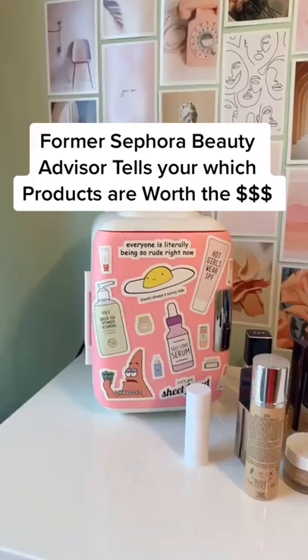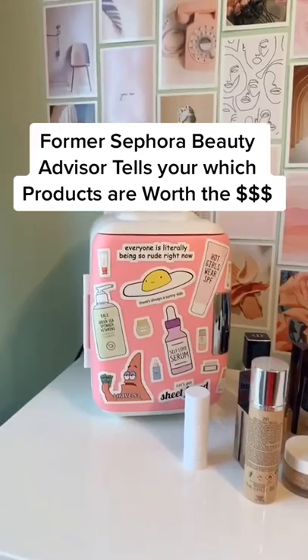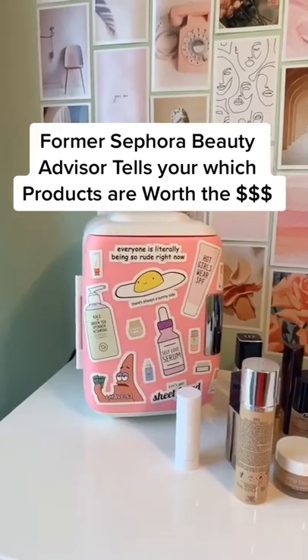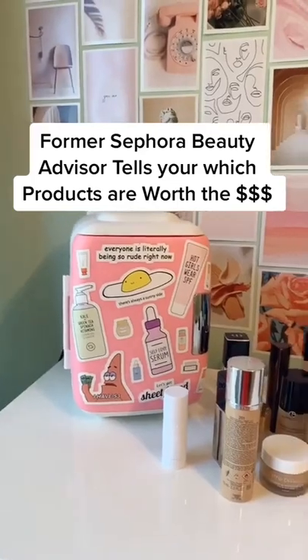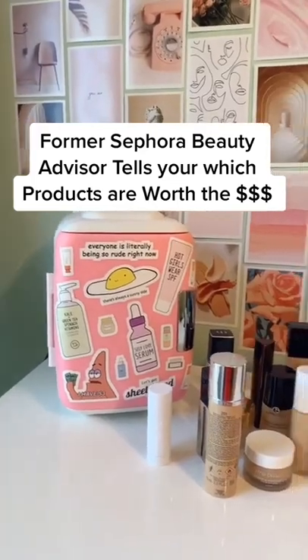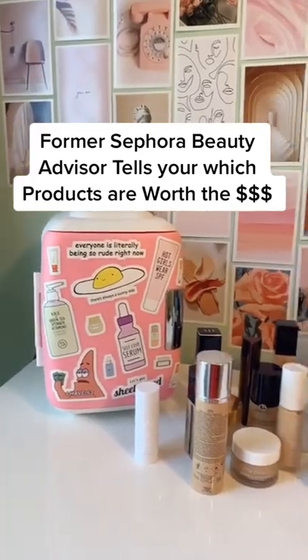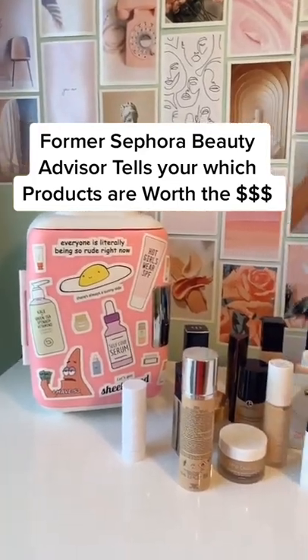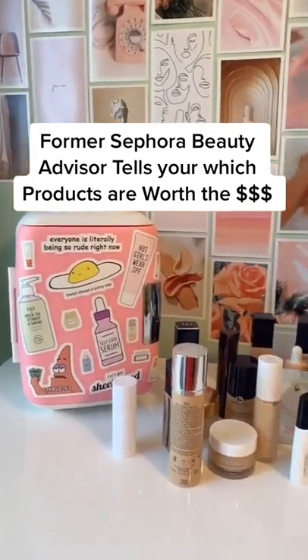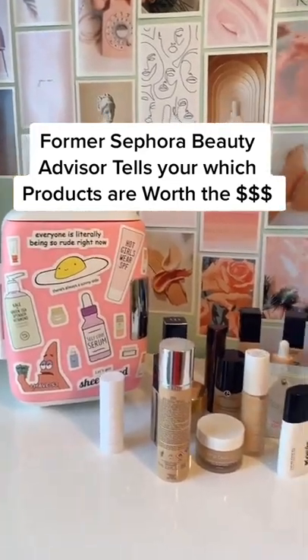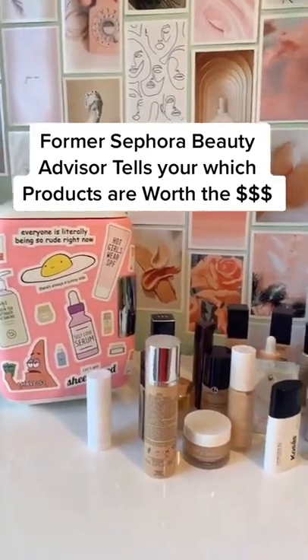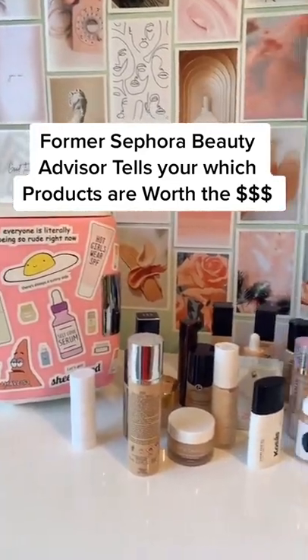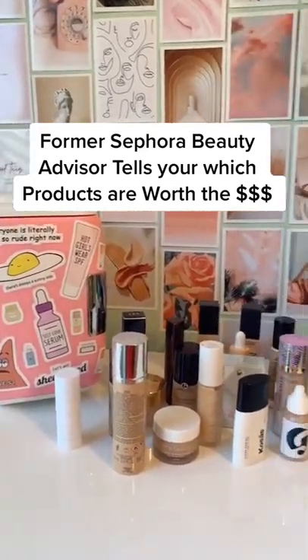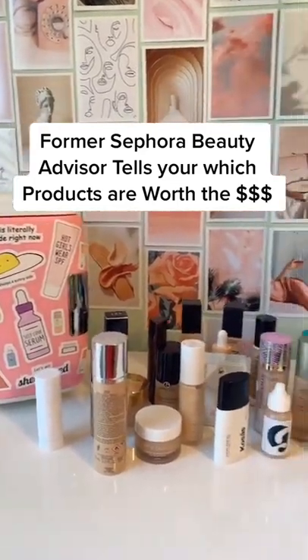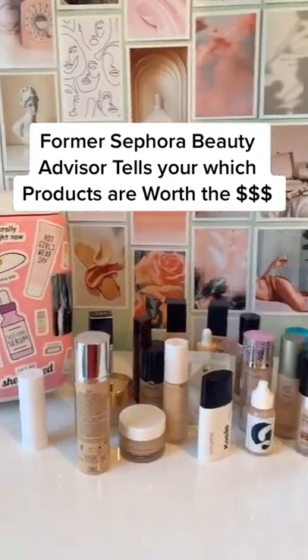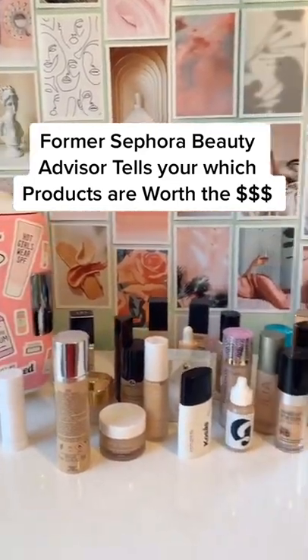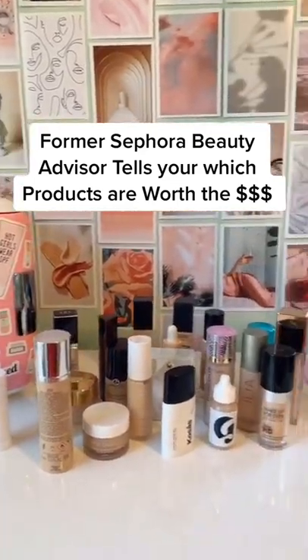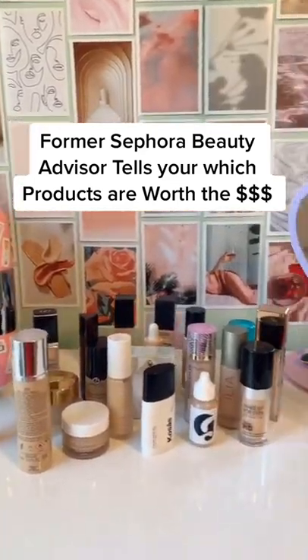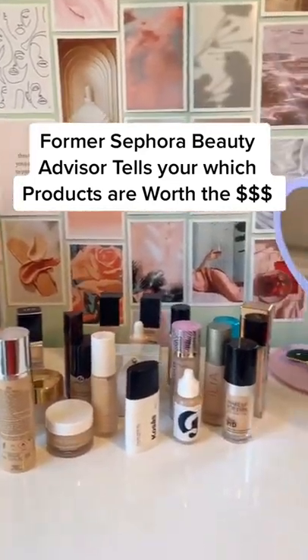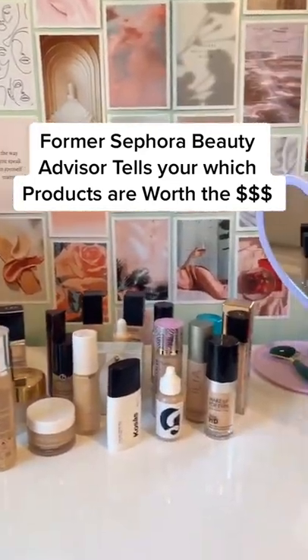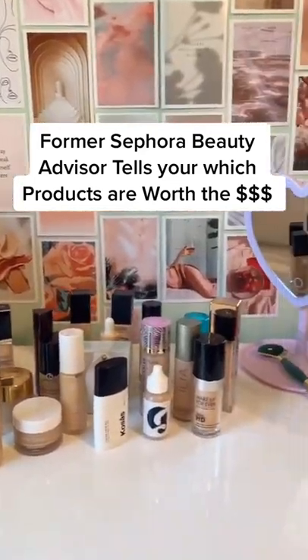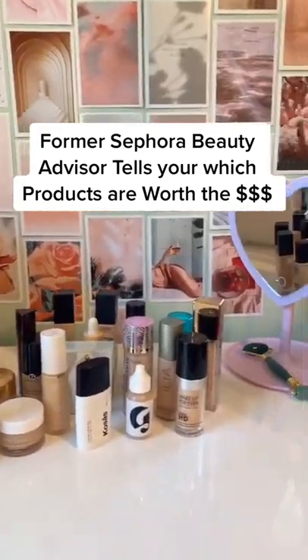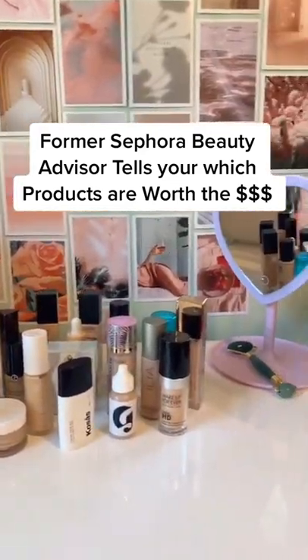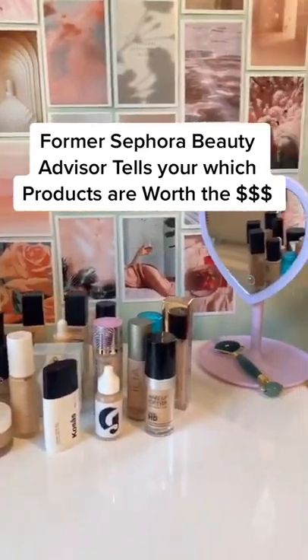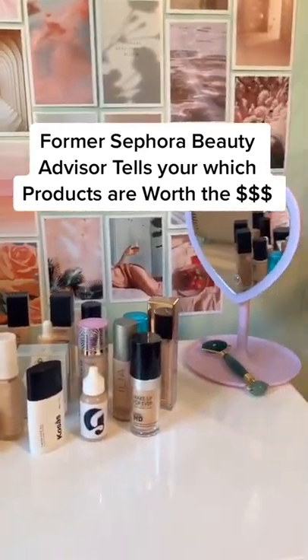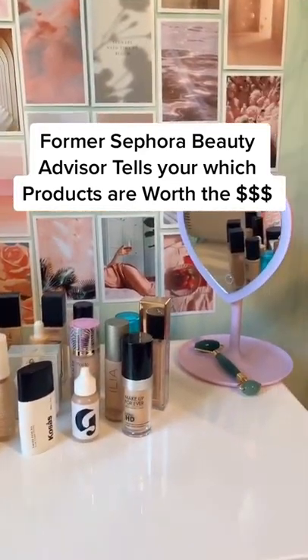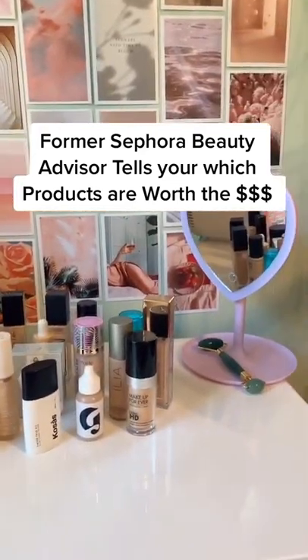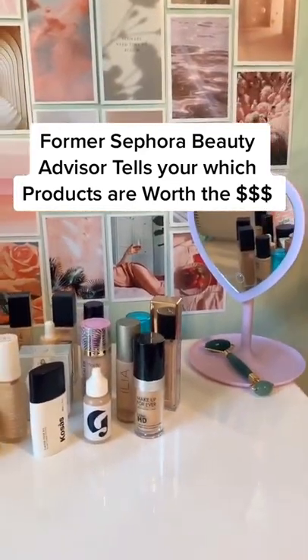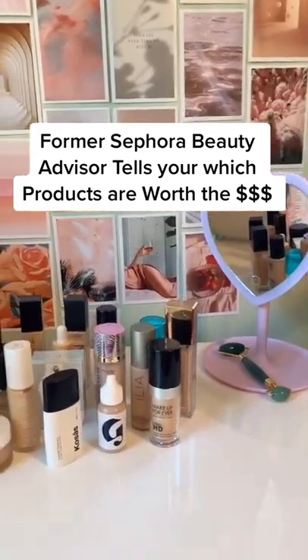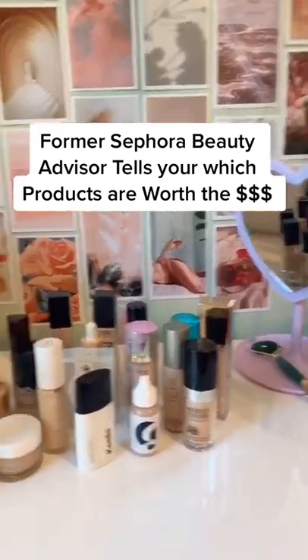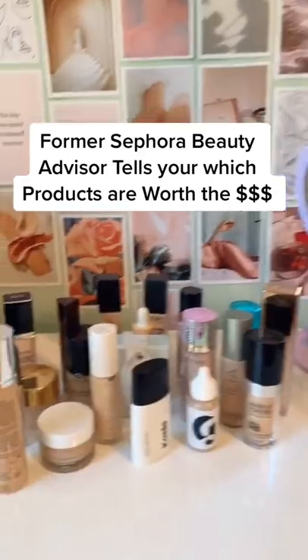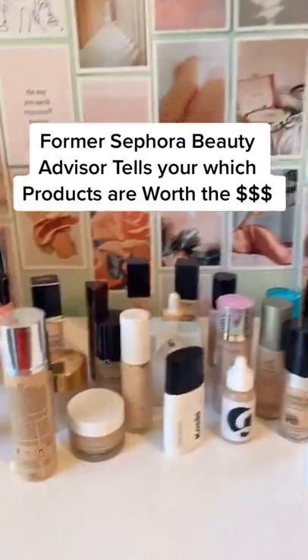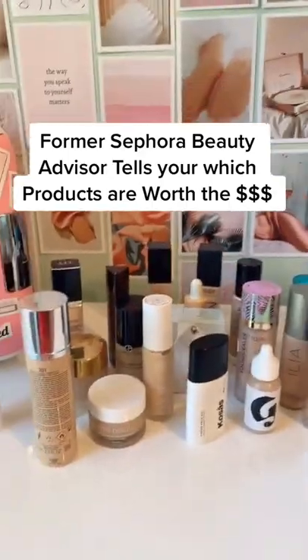As a former Sephora beauty advisor, I've made it my mission to tell you which products are worth the money. Buckle in because today we're doing foundations.